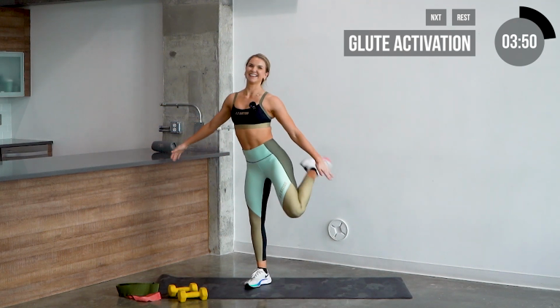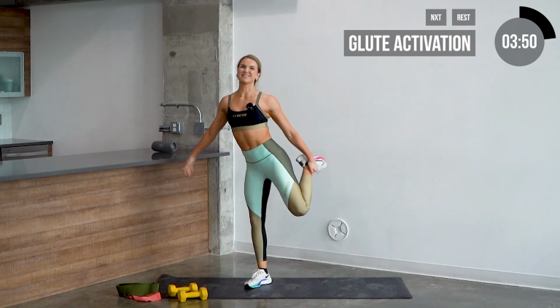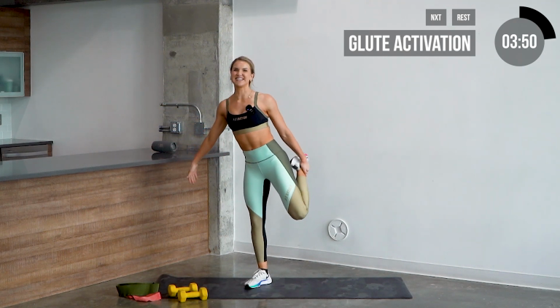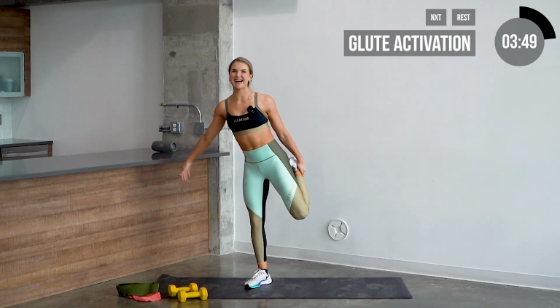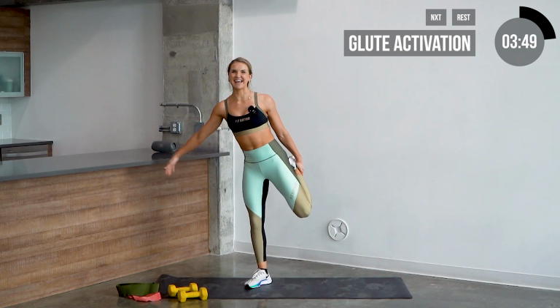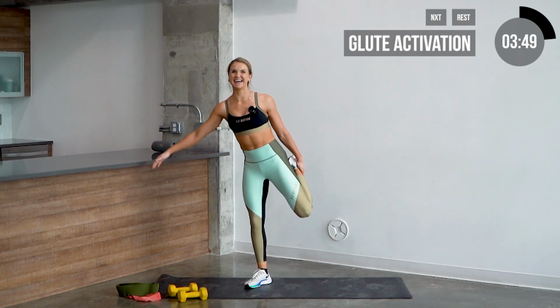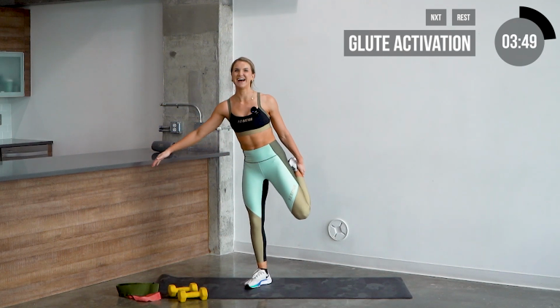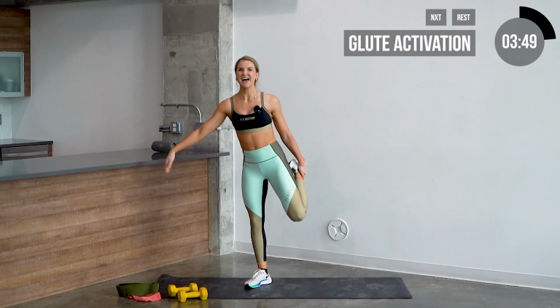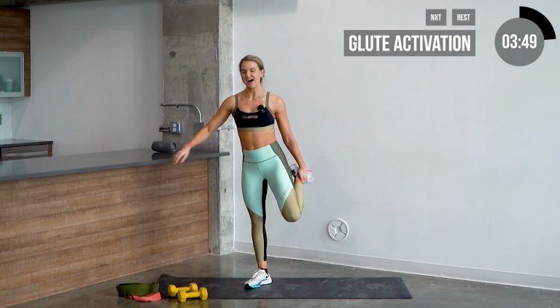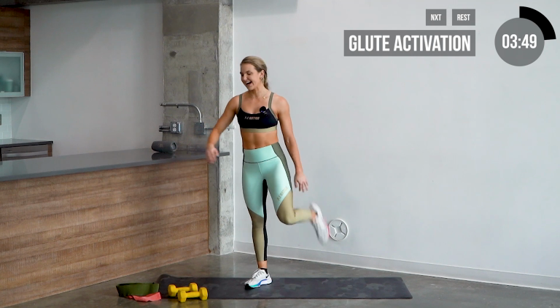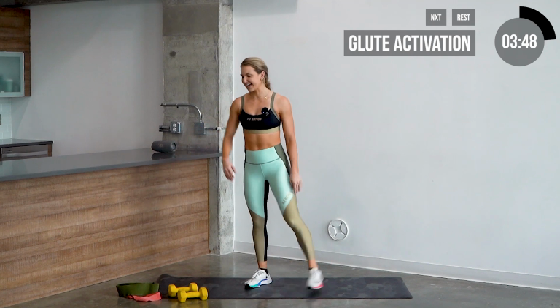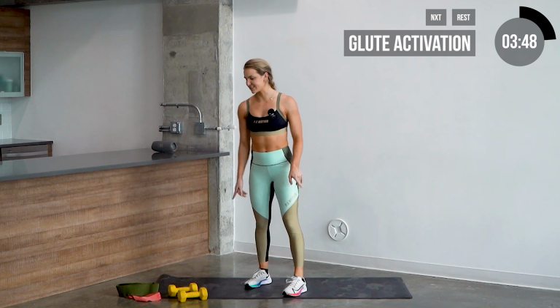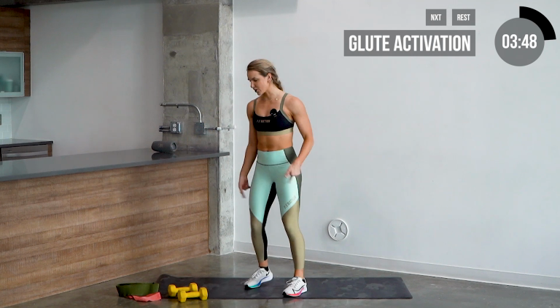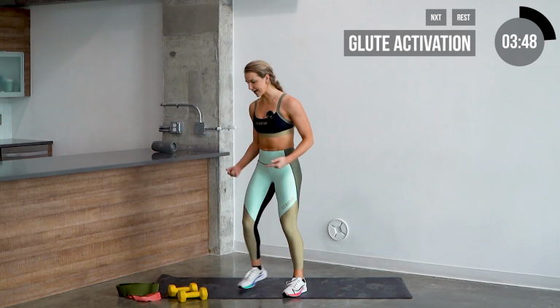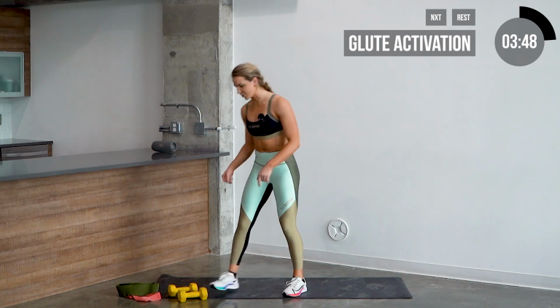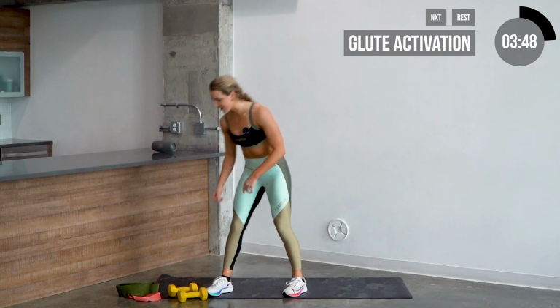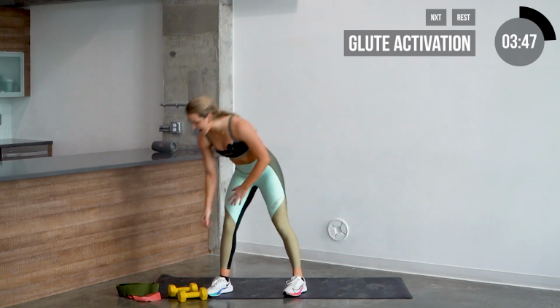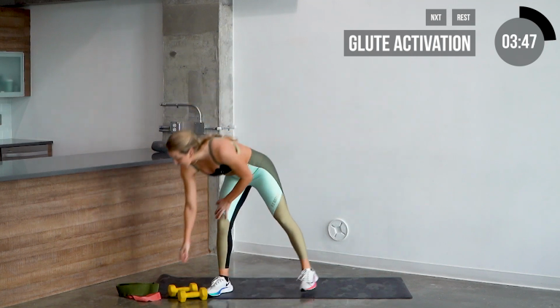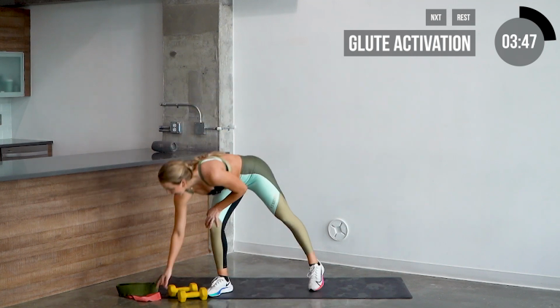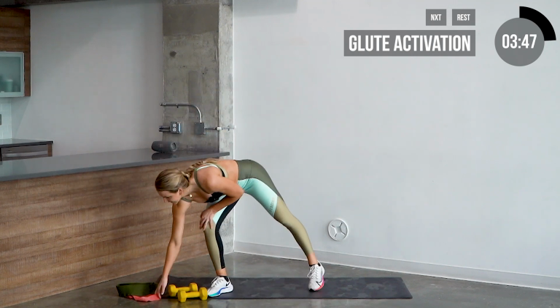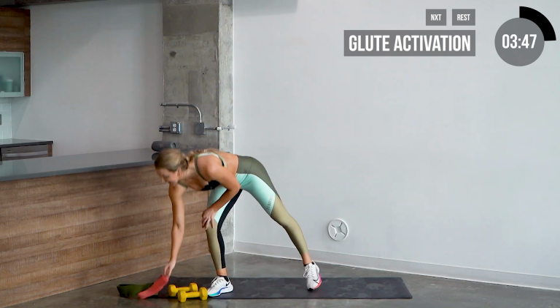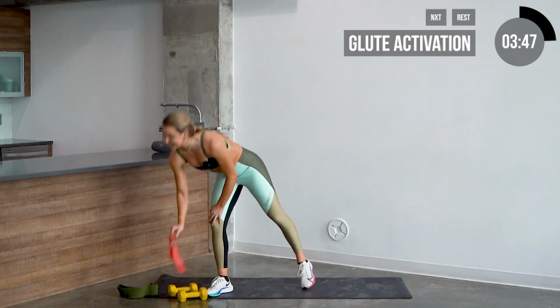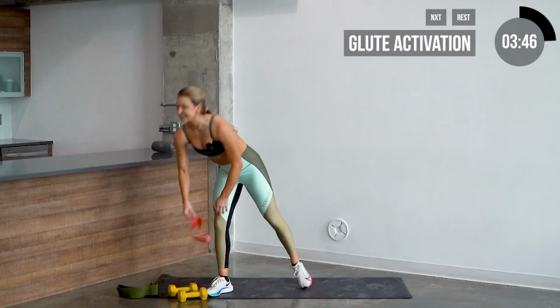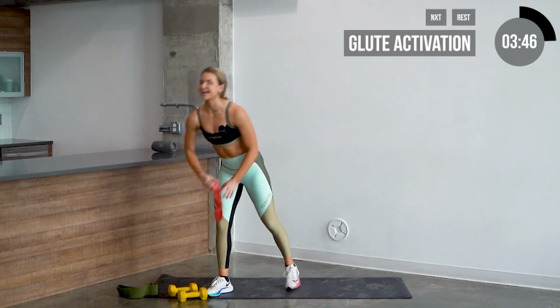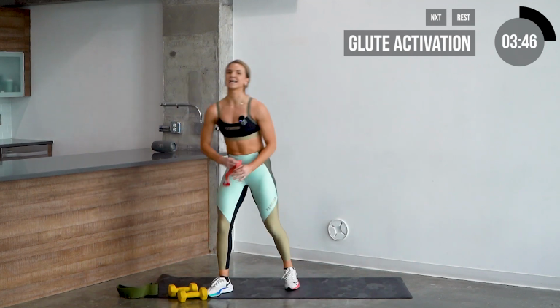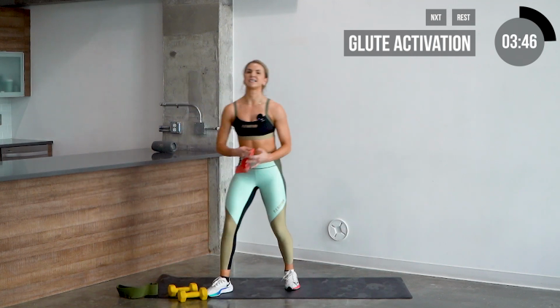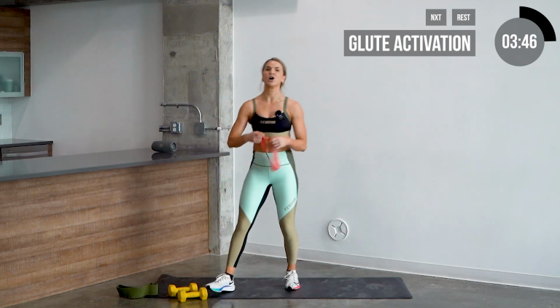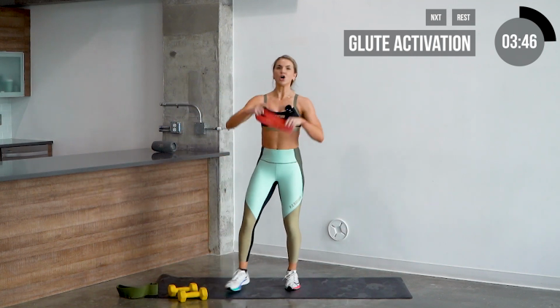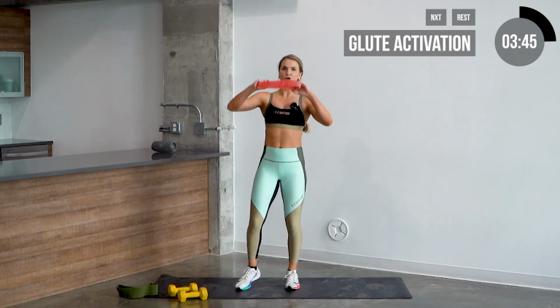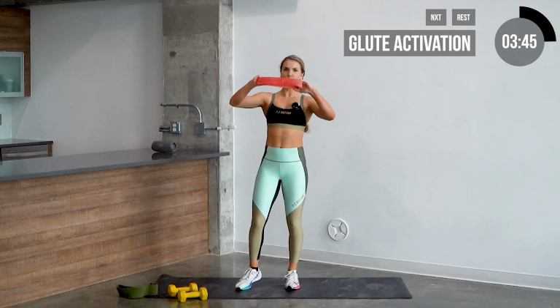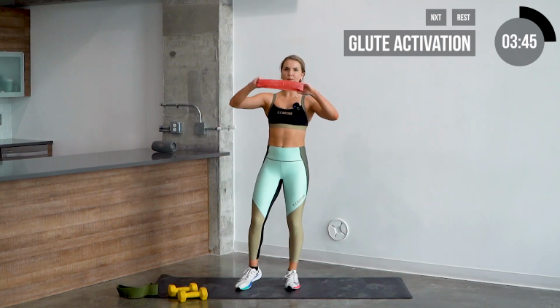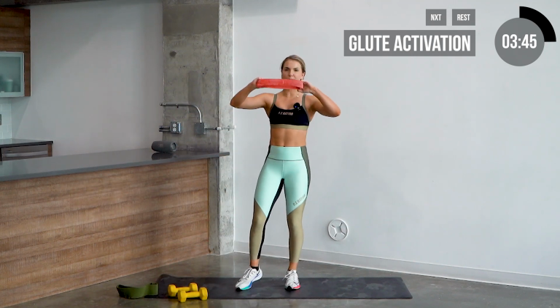Go ahead and stretch out those quads just a little bit, get them nice and loosened up. They're typically pretty tight starting a workout, especially if you're coming from sitting or starting this off in the morning when you're just waking up. Left side. Alright guys, let's go ahead and grab that latex glute band.